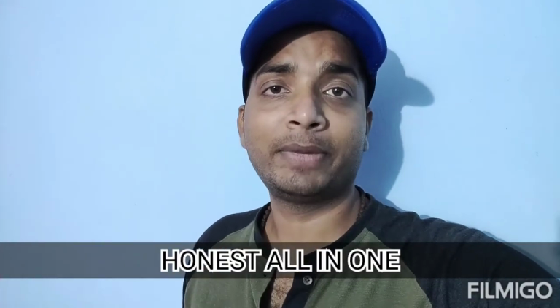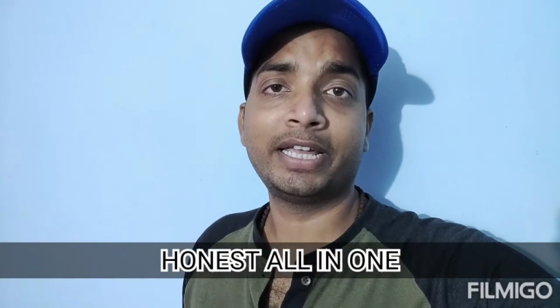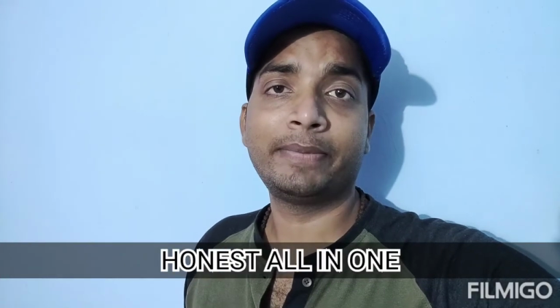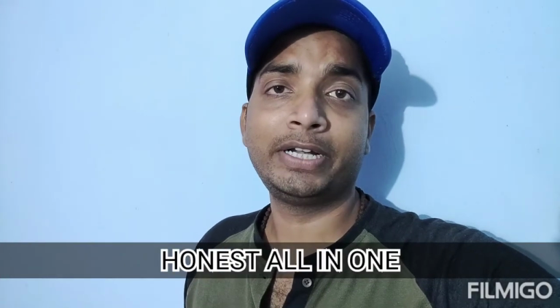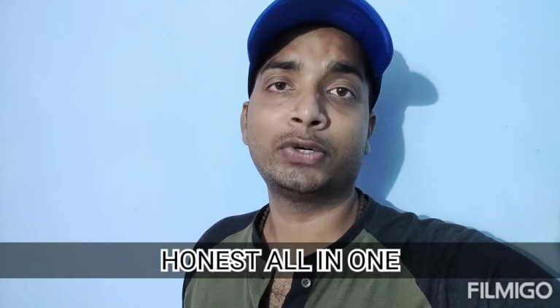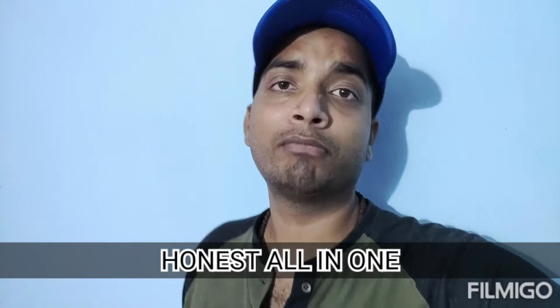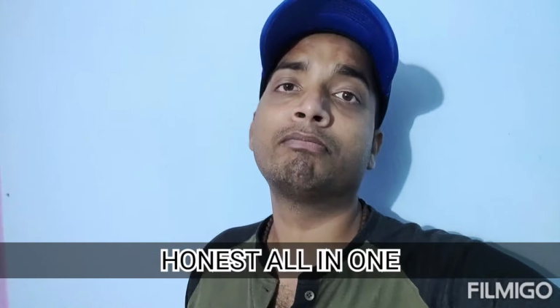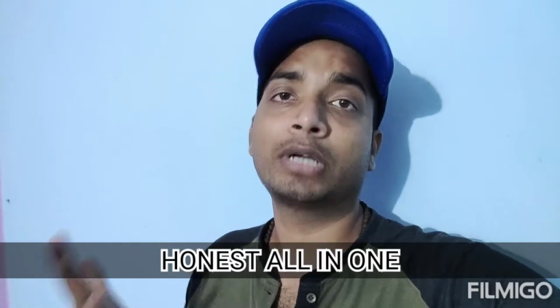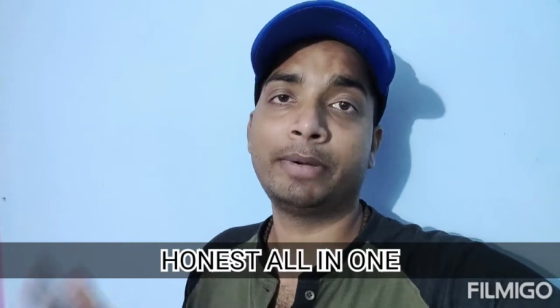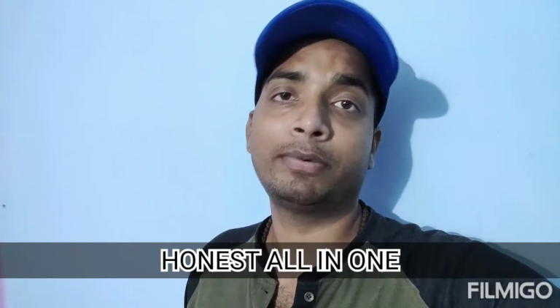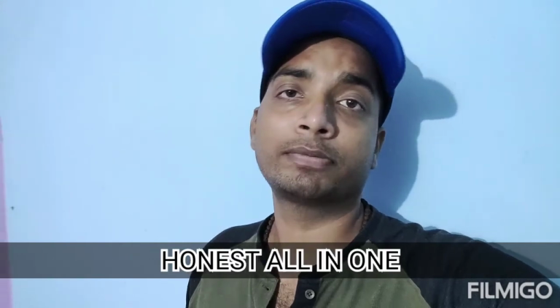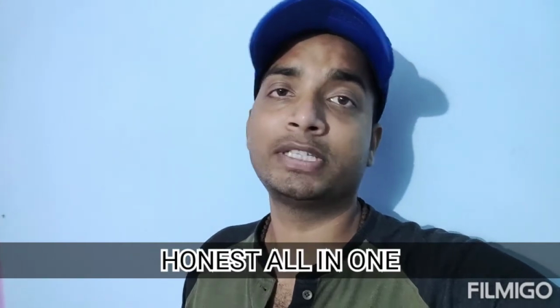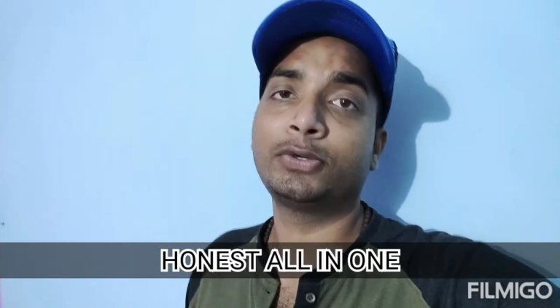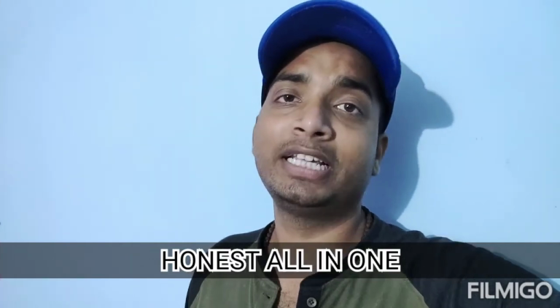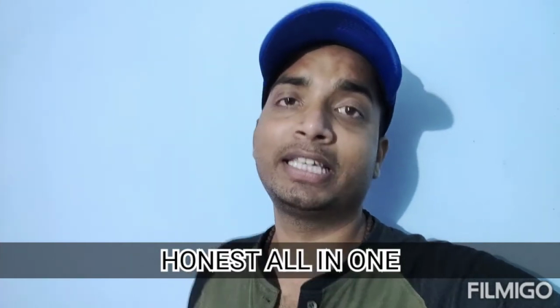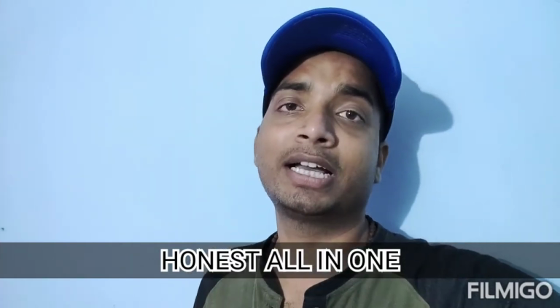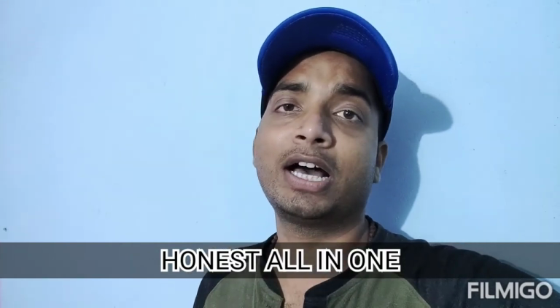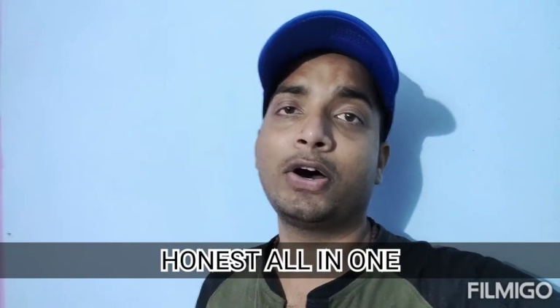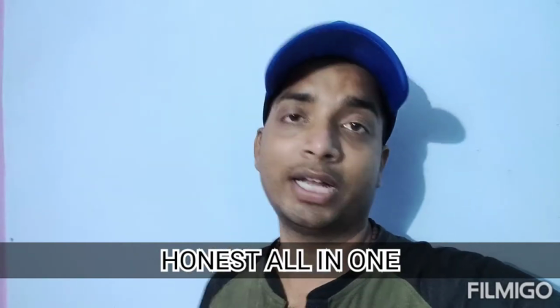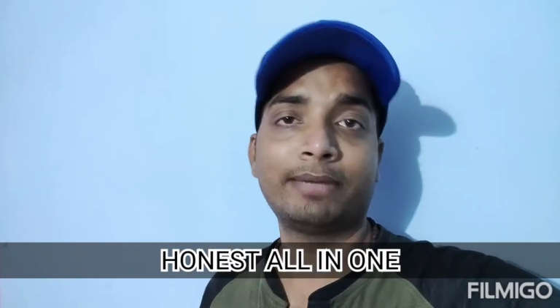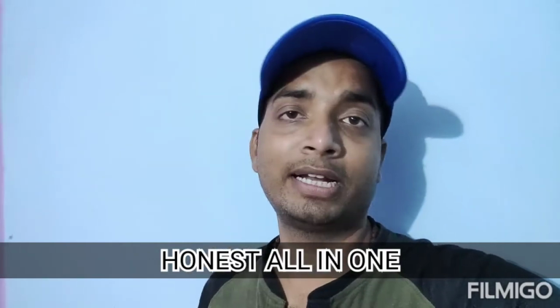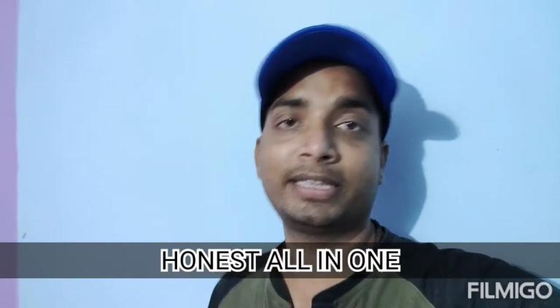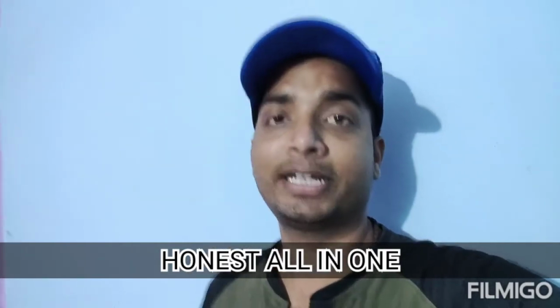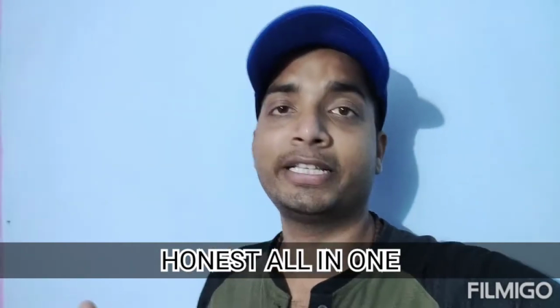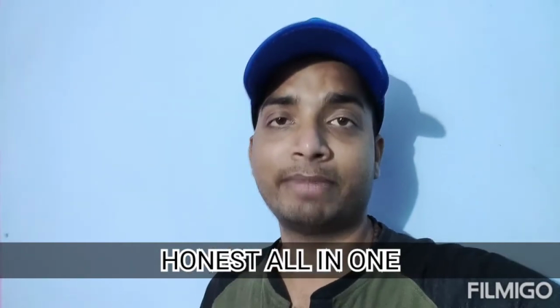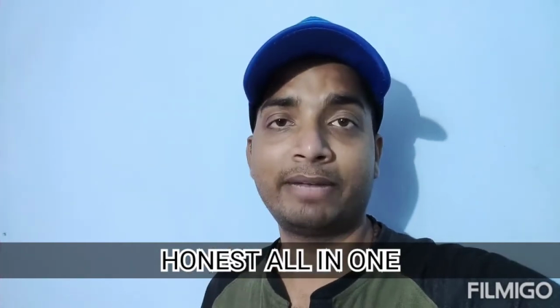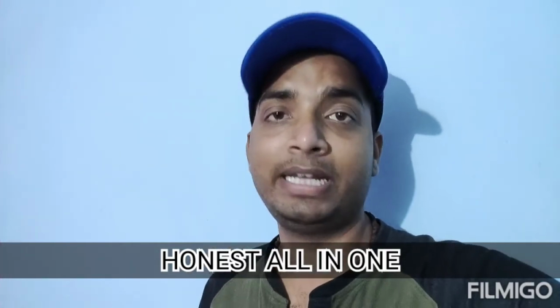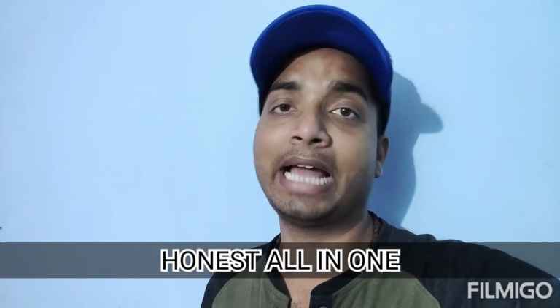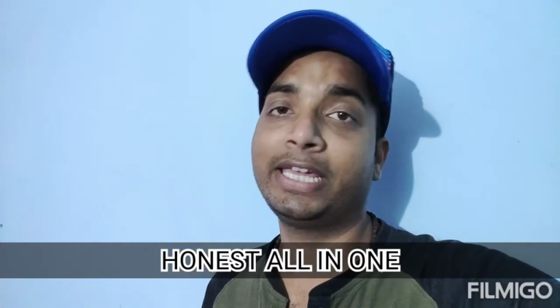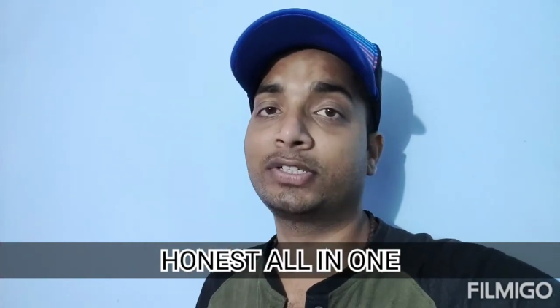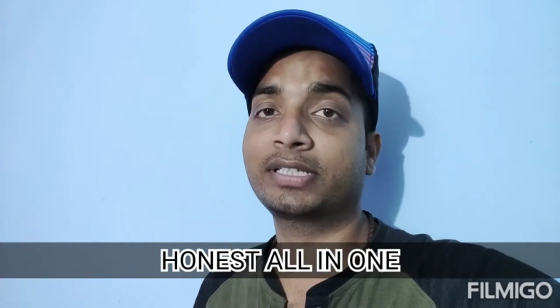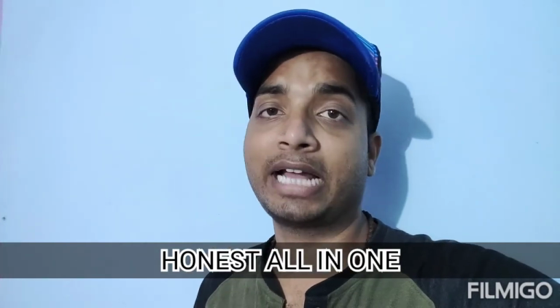Thank you so much for watching my video. Please write in the comment box, and if you like this video, please like and subscribe.